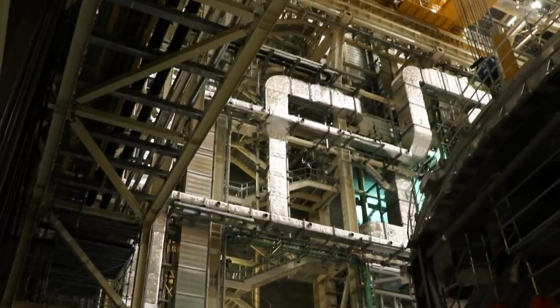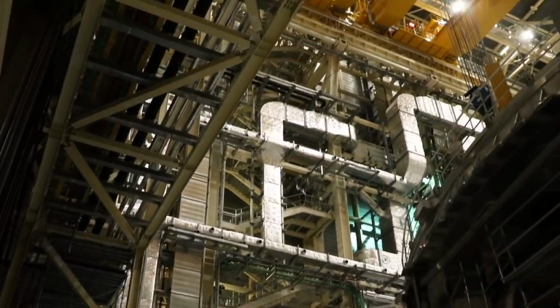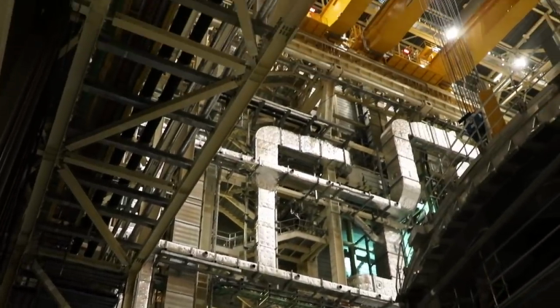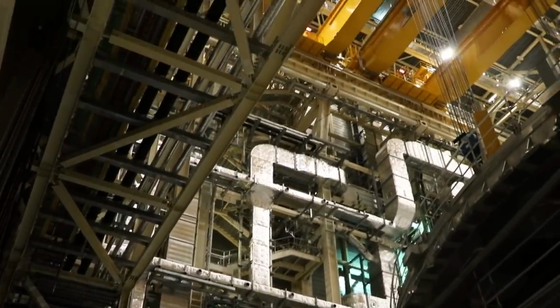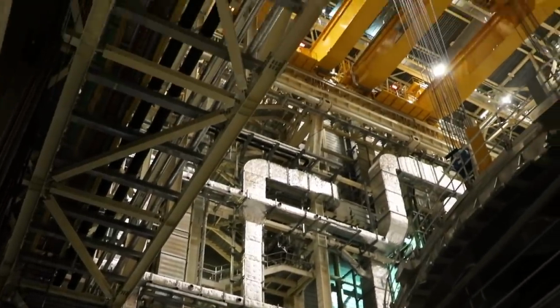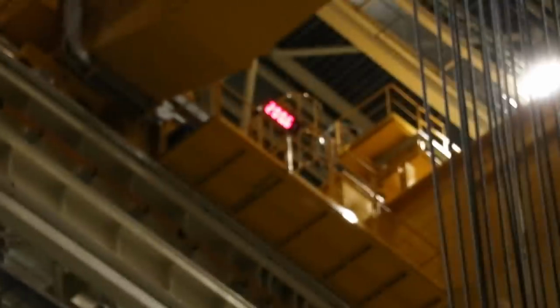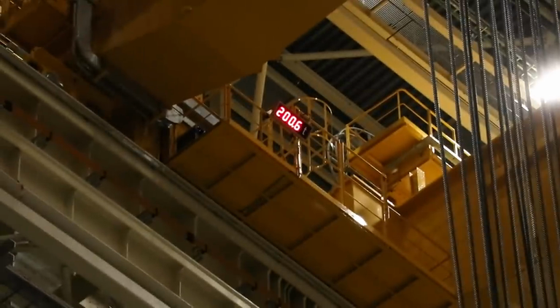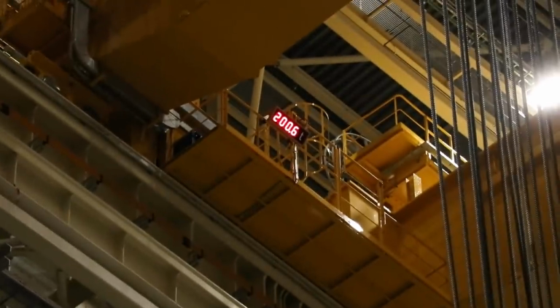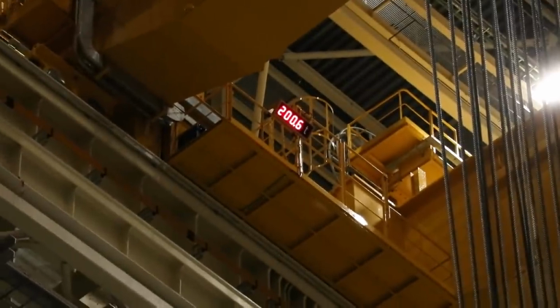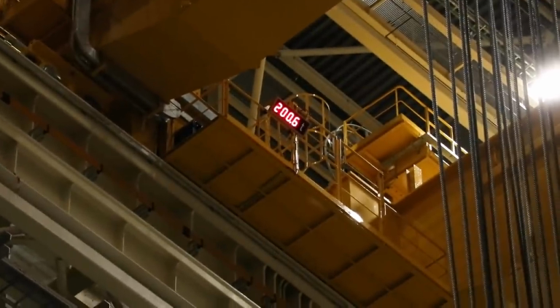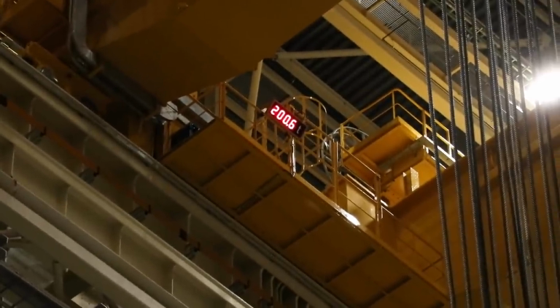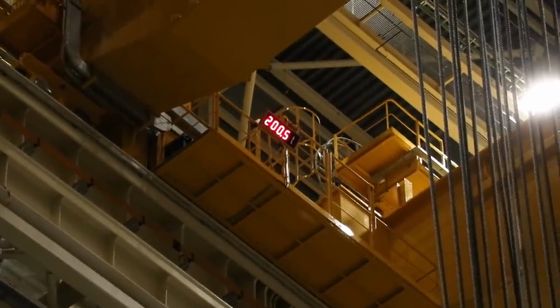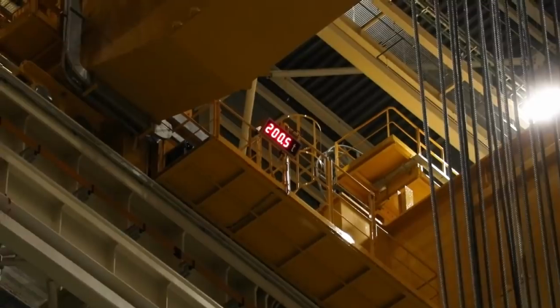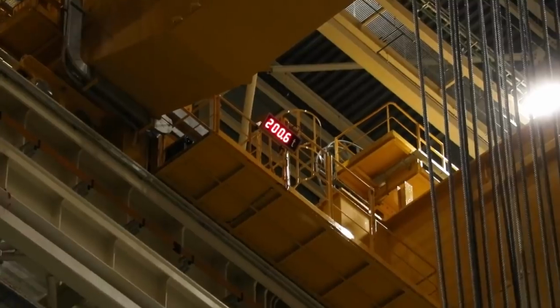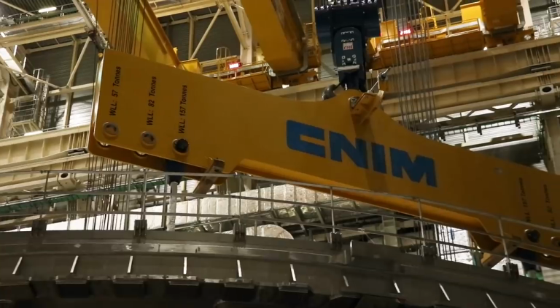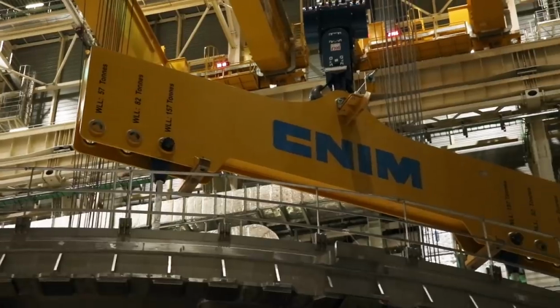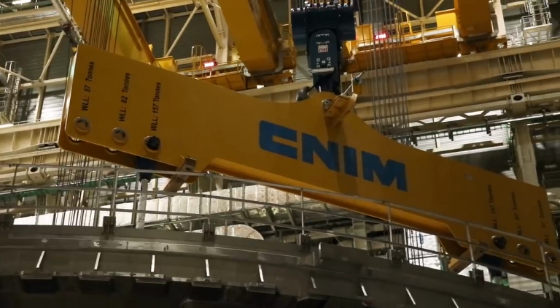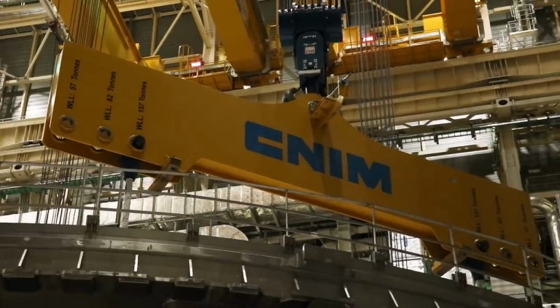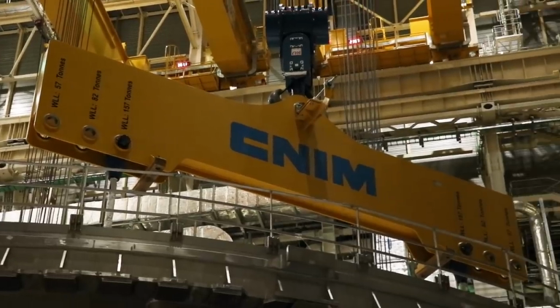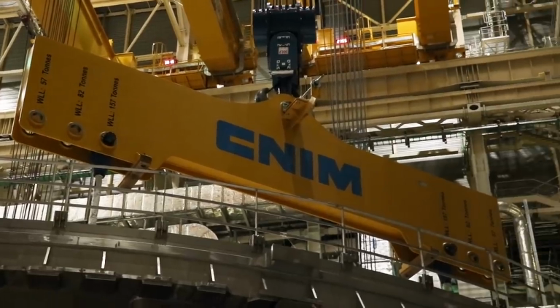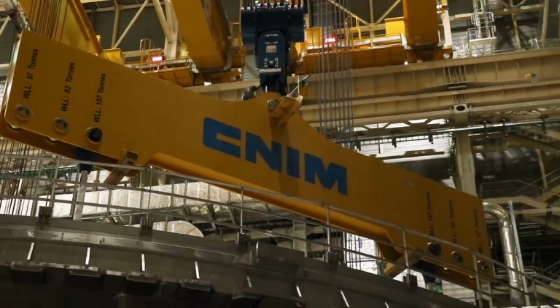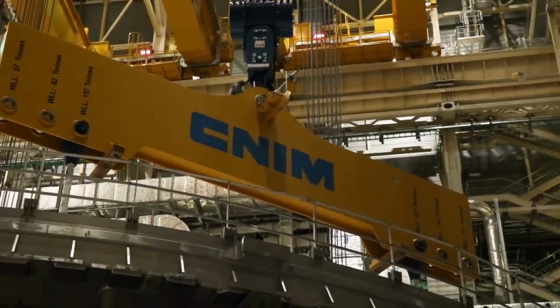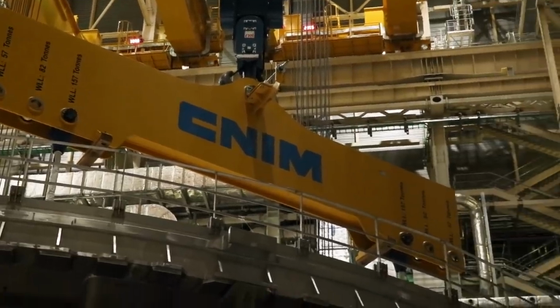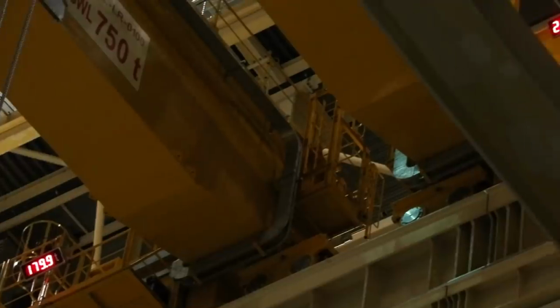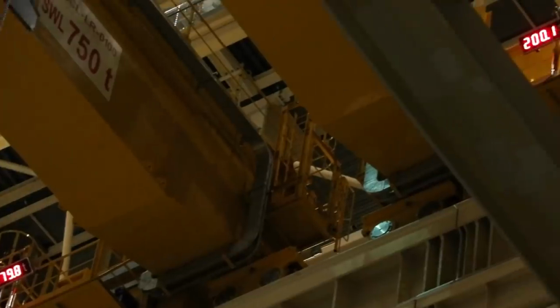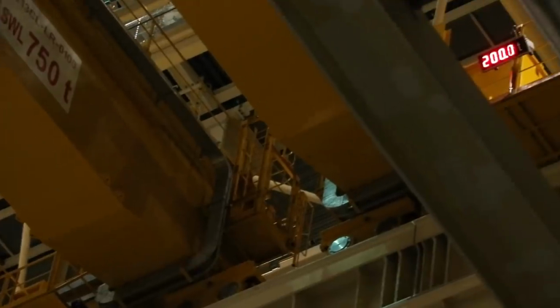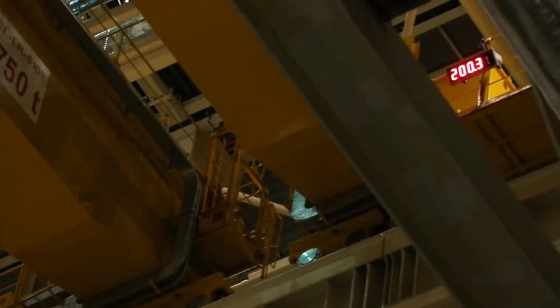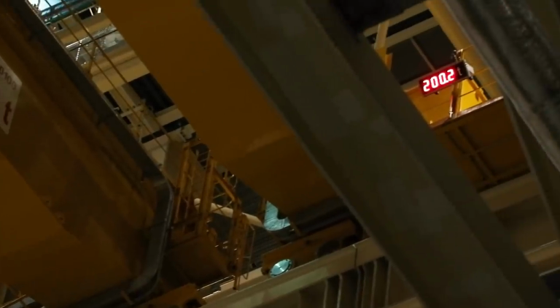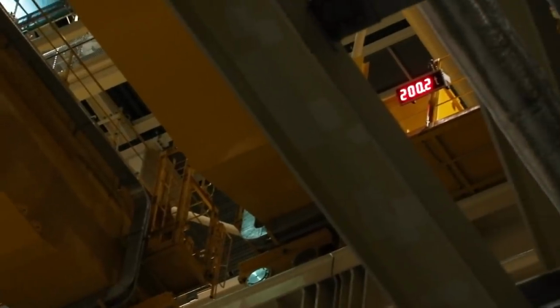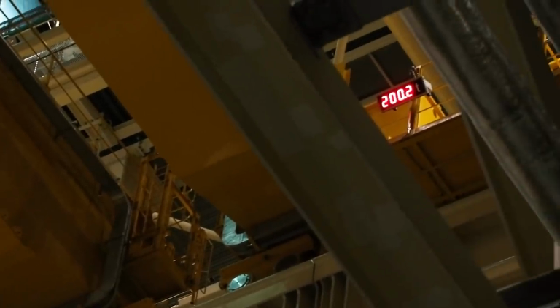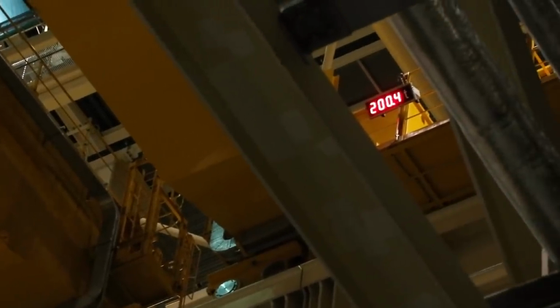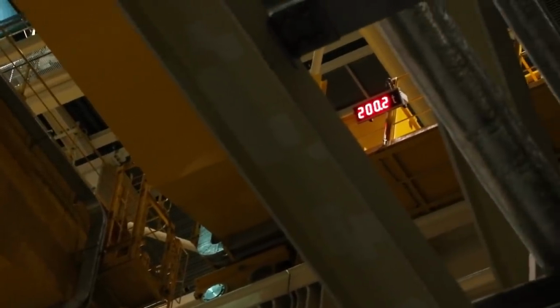What does that number mean? The load actually carried by the crane, increasing little by little until reaching the actual loading.